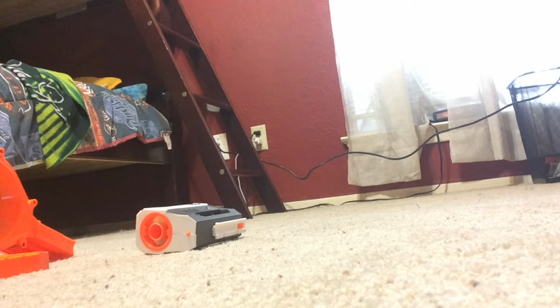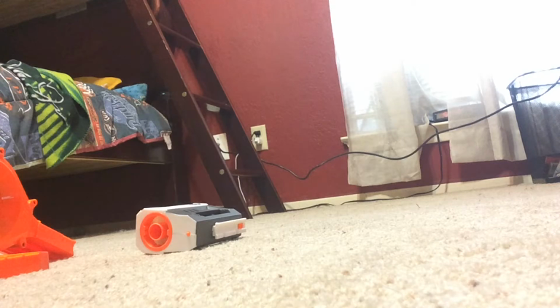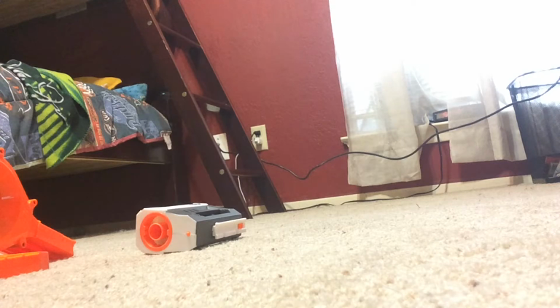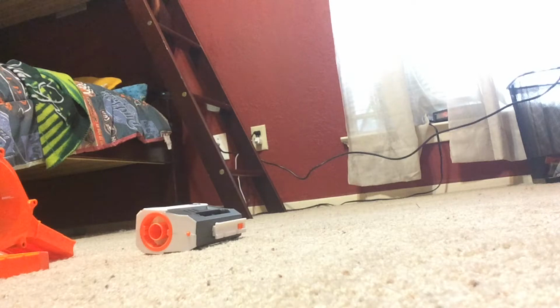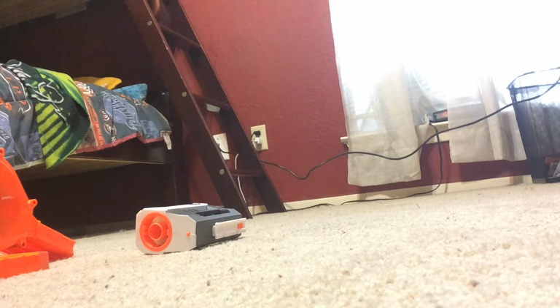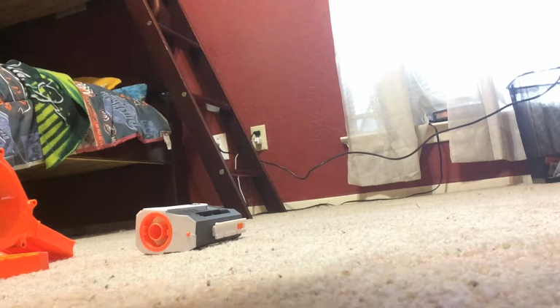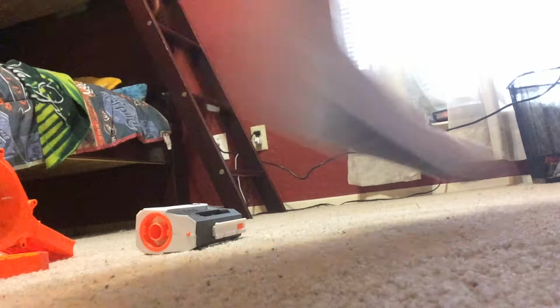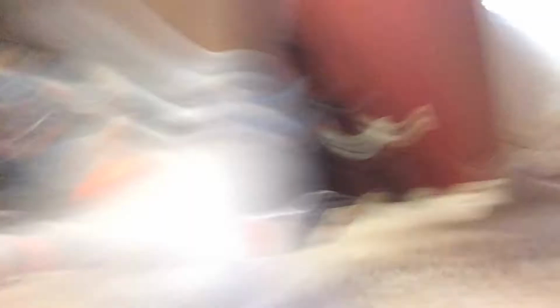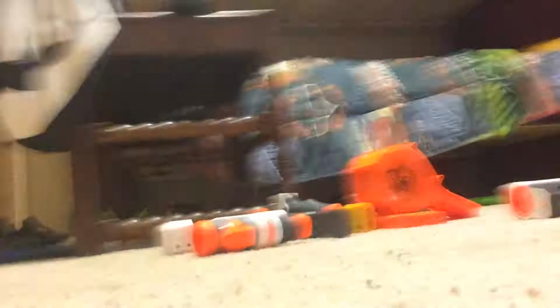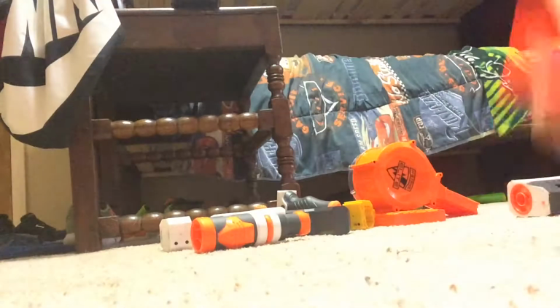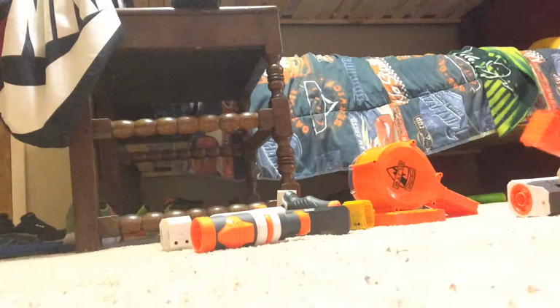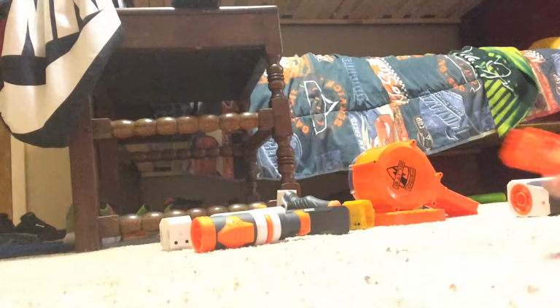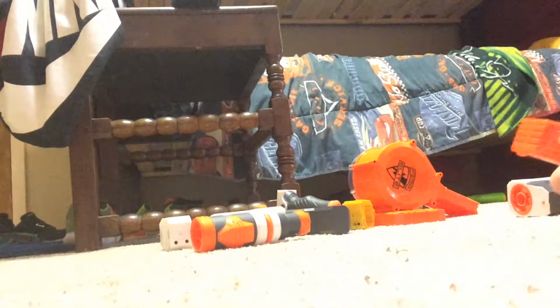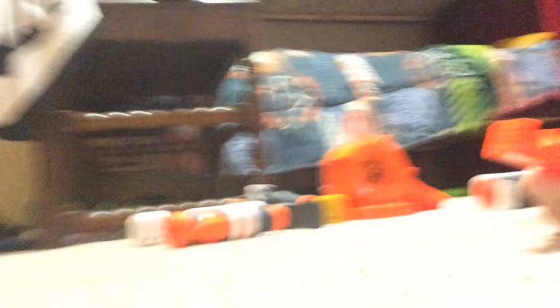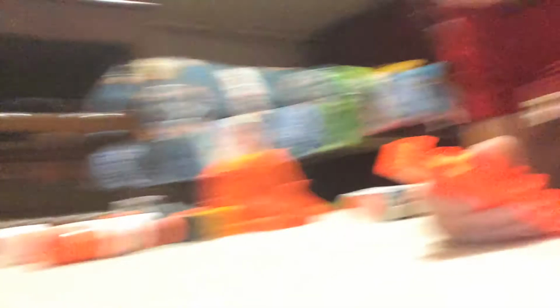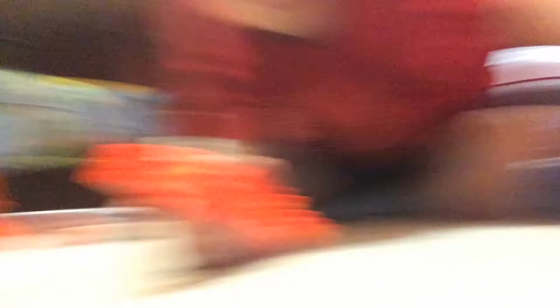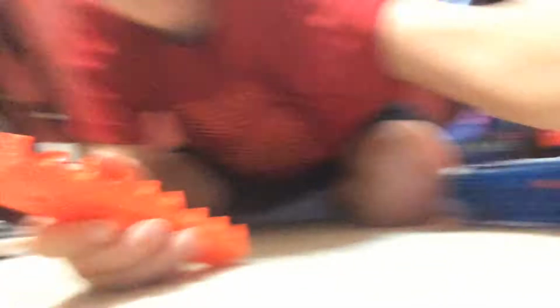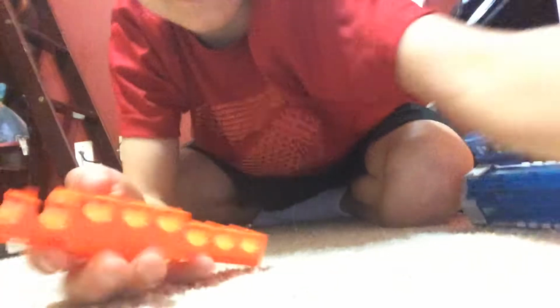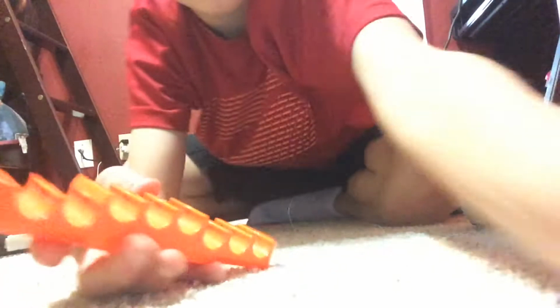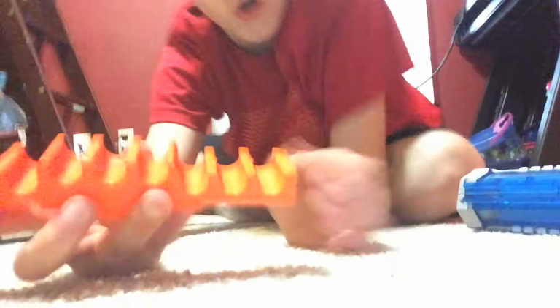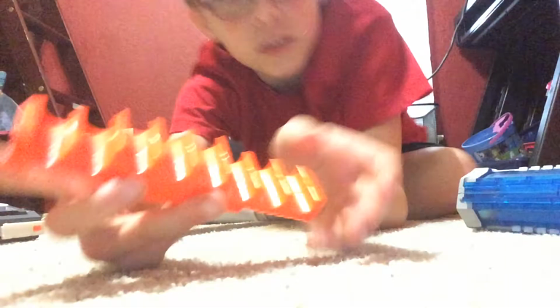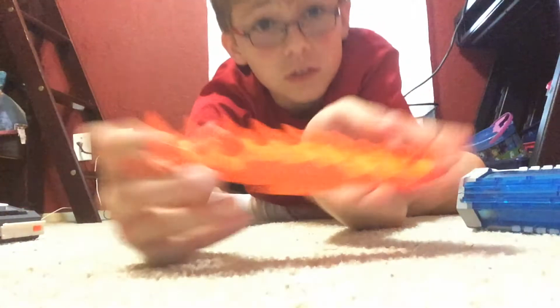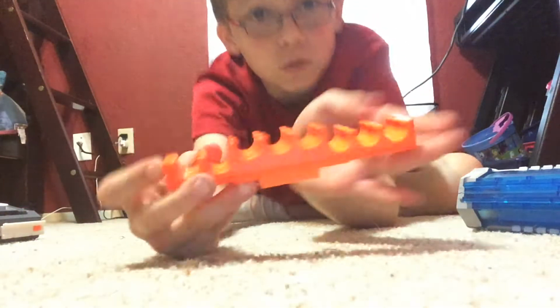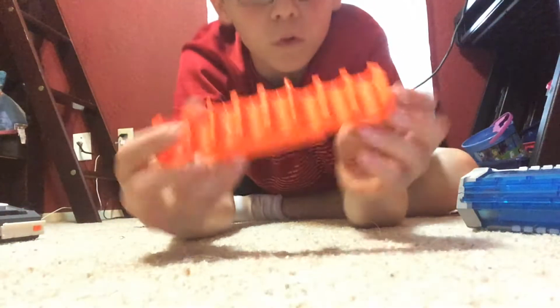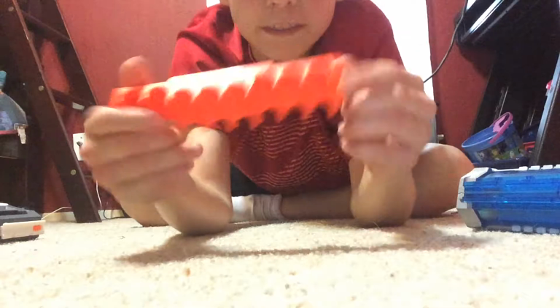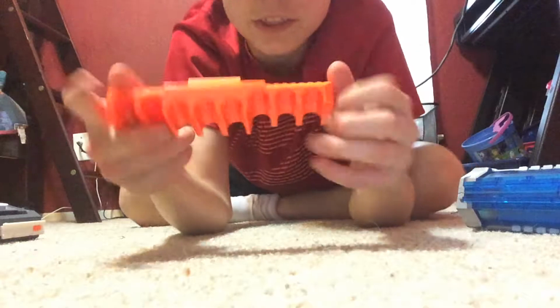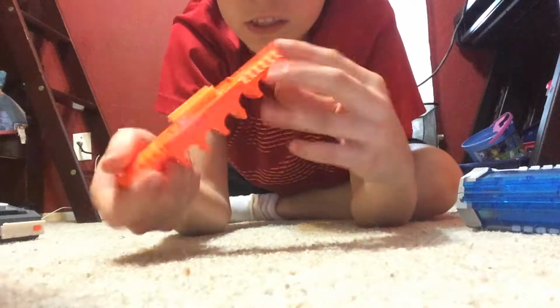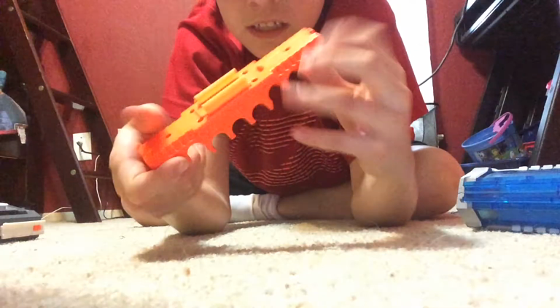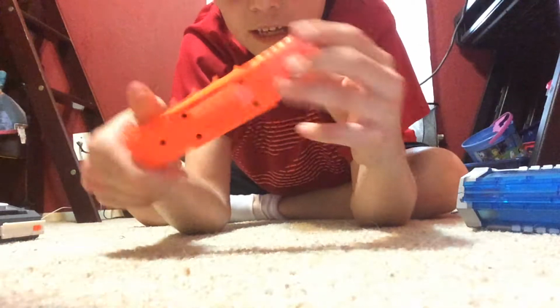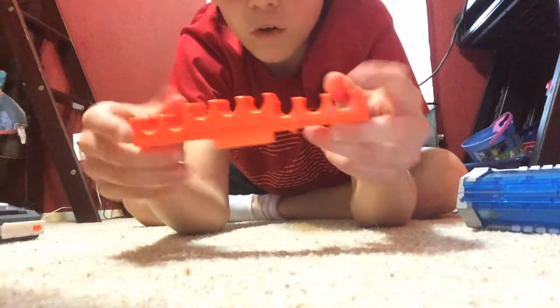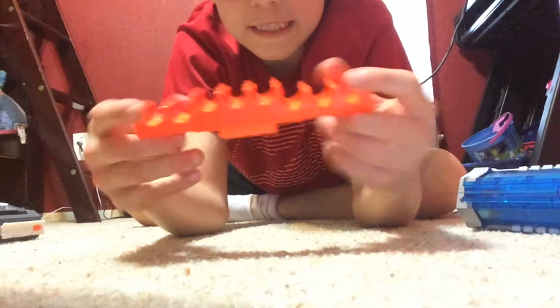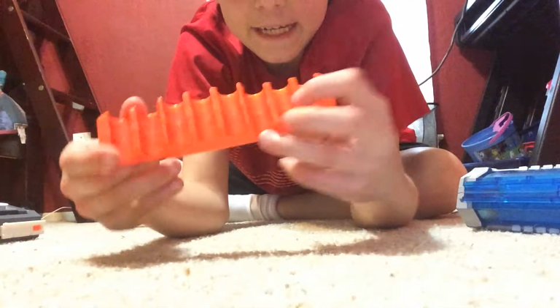I got this dart storage that holds 8 darts.